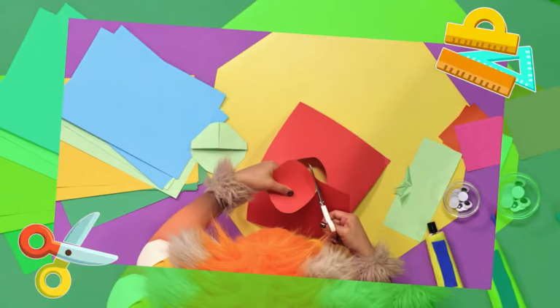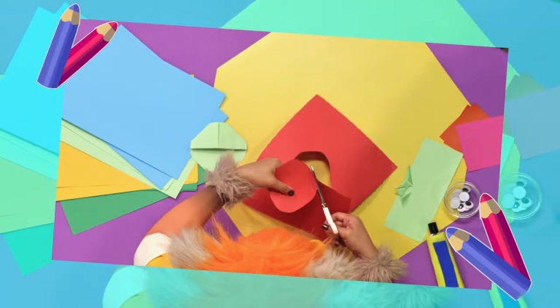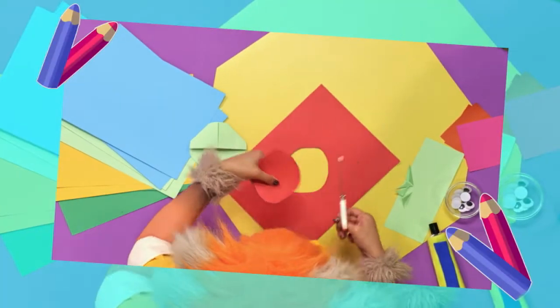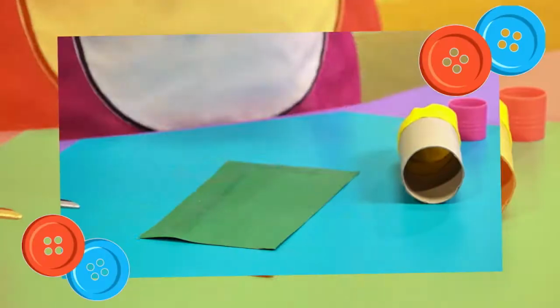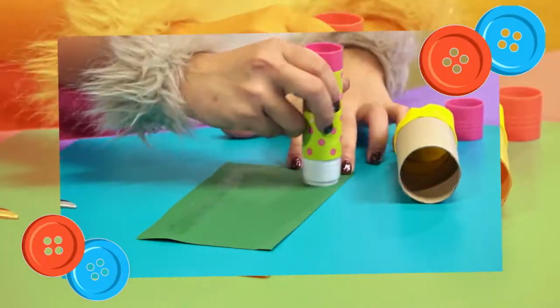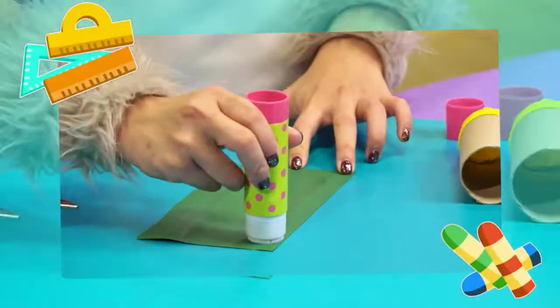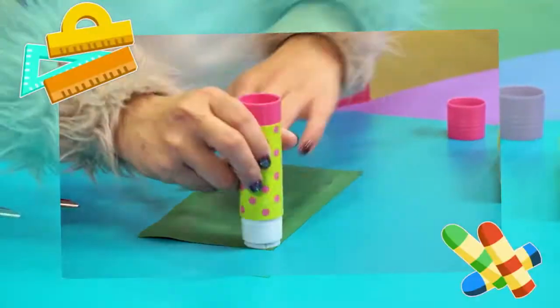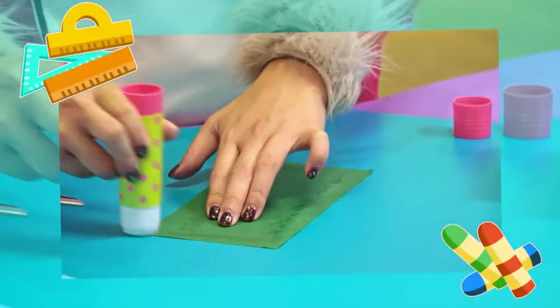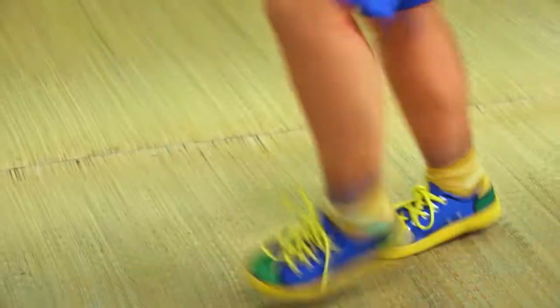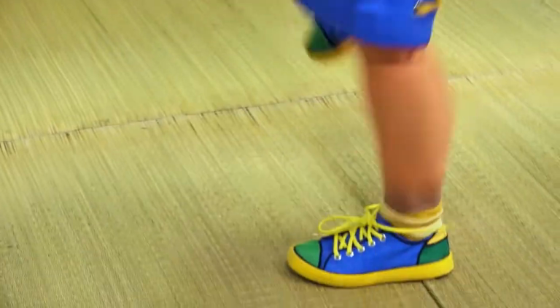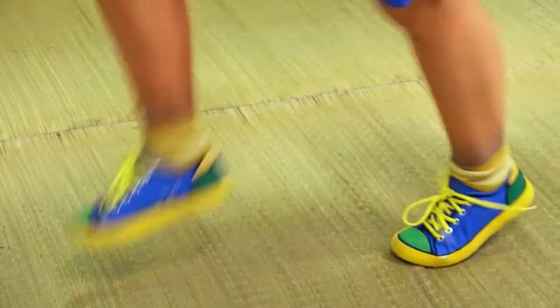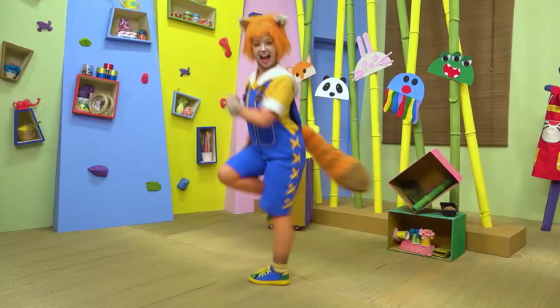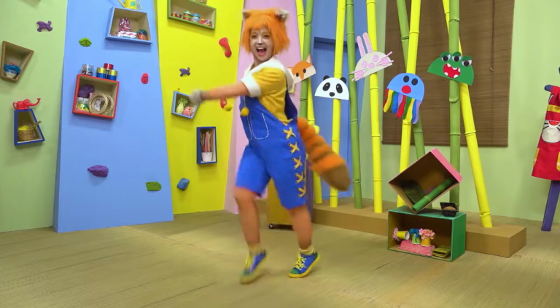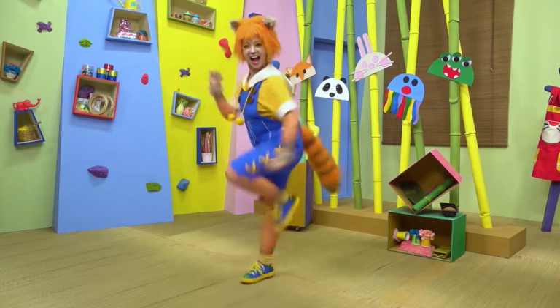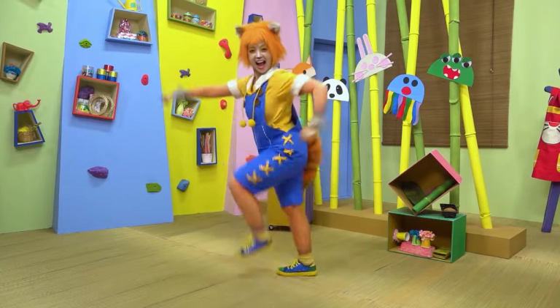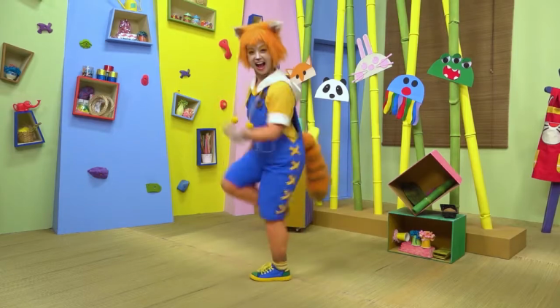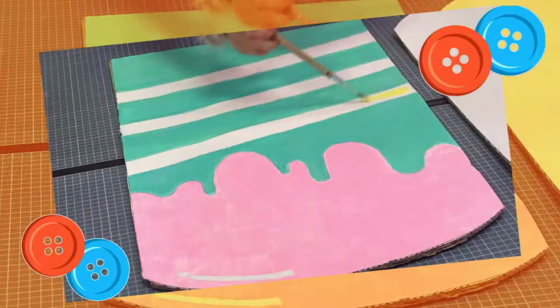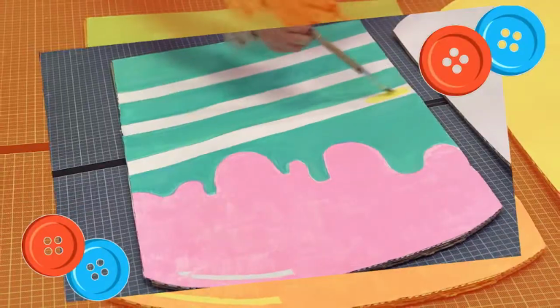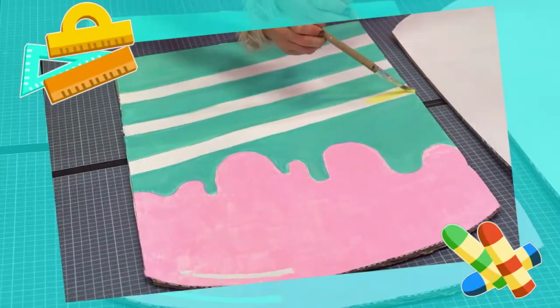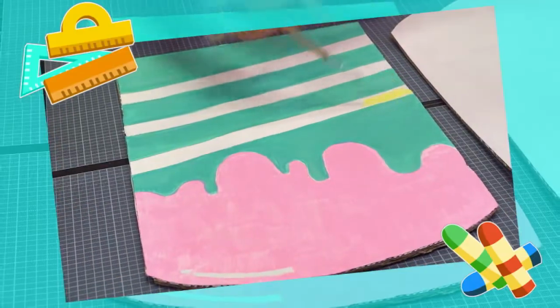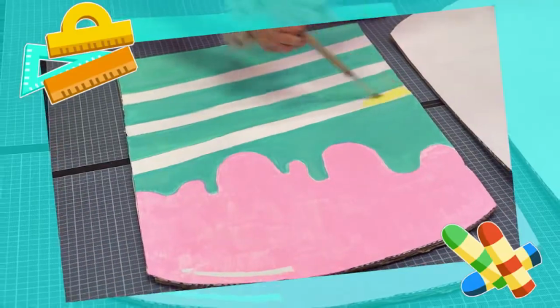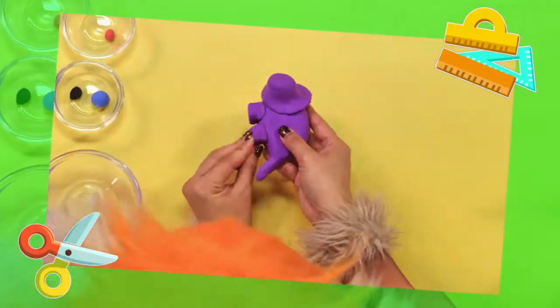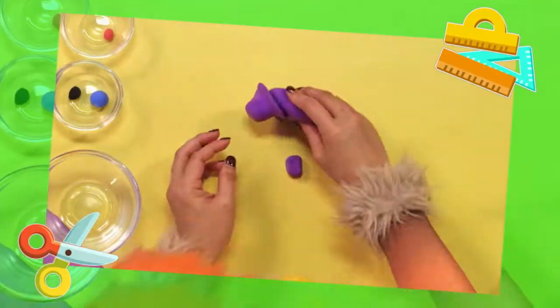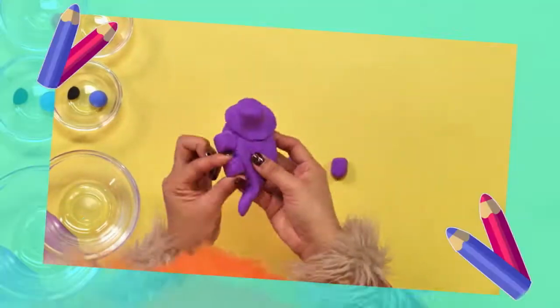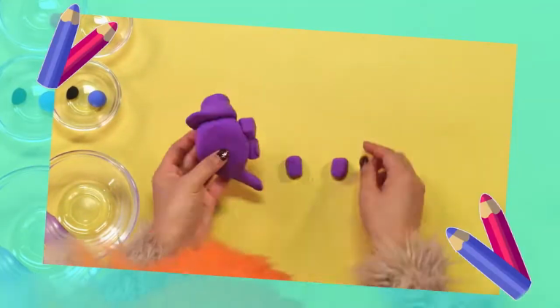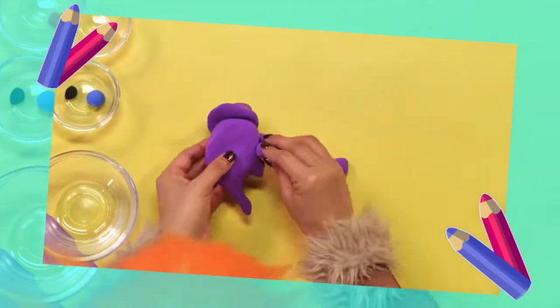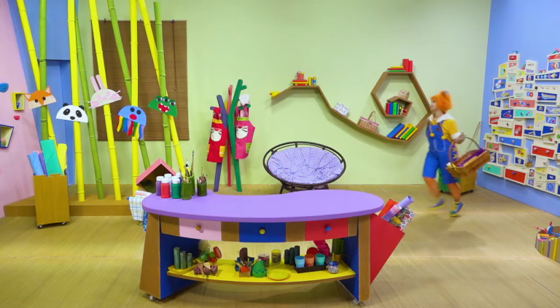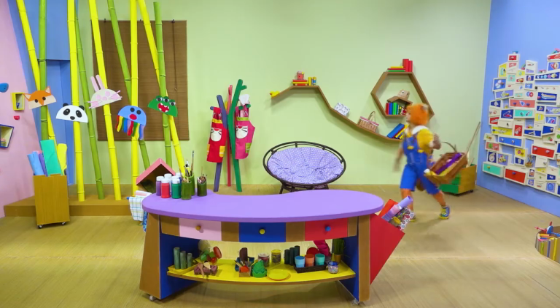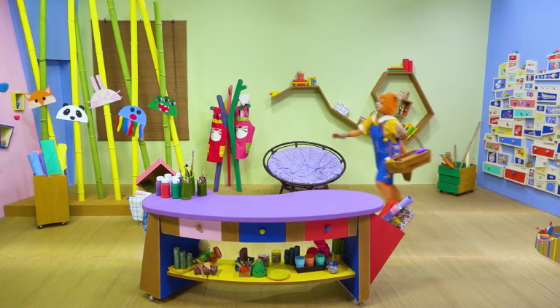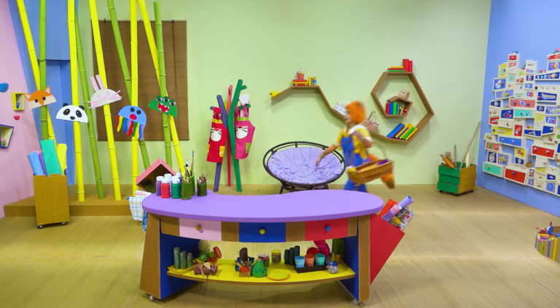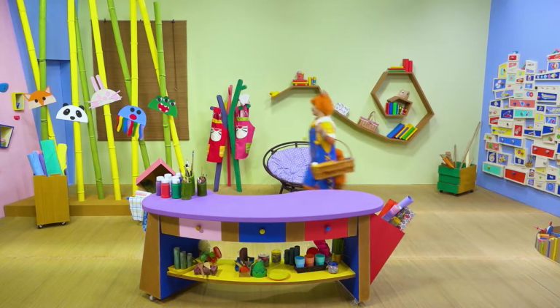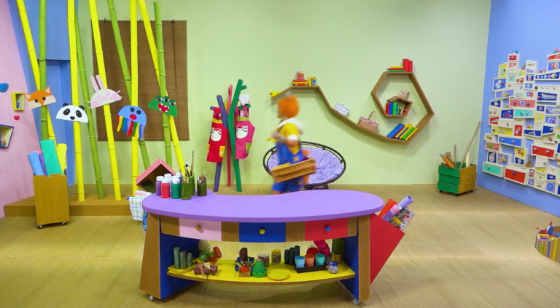Cut it and paste it! Kooky, Kooky, Kooky! Paint it and shape it! Kooky, Kooky, Kooky!